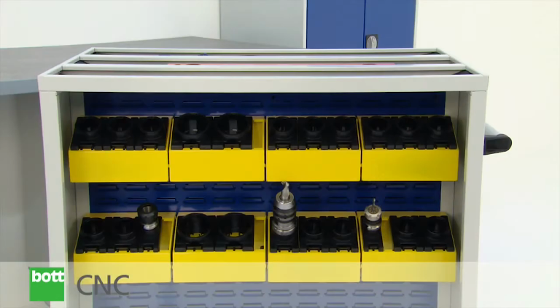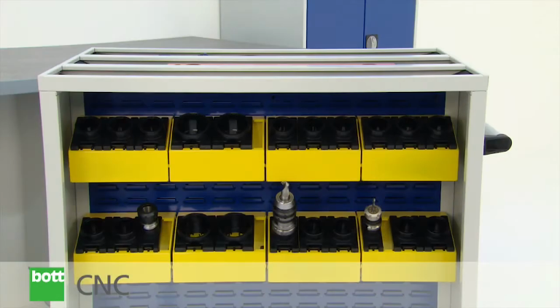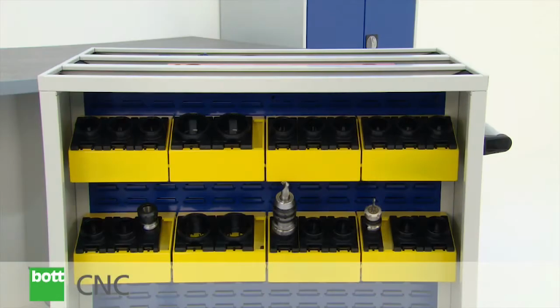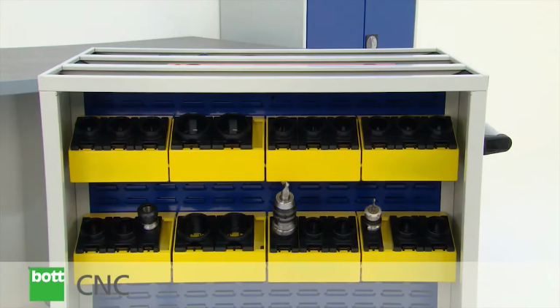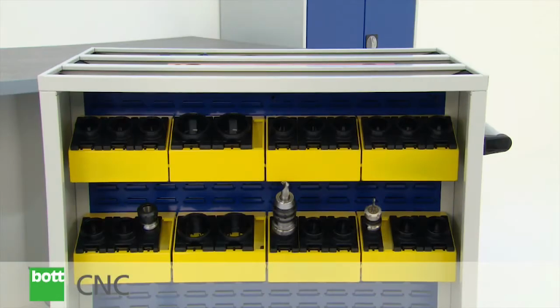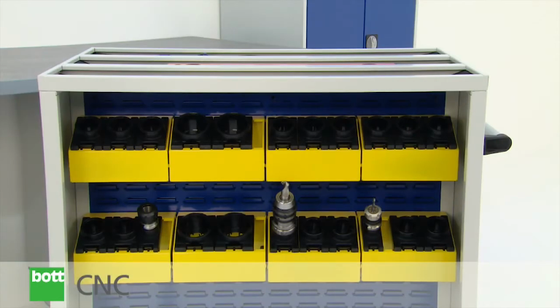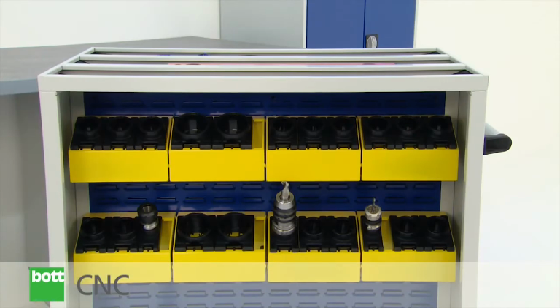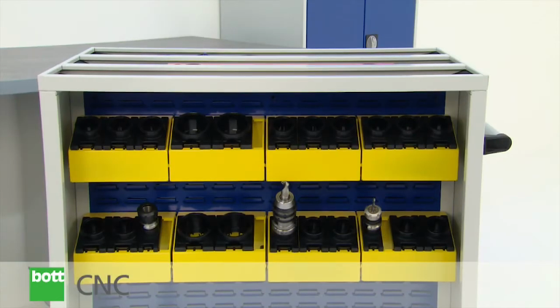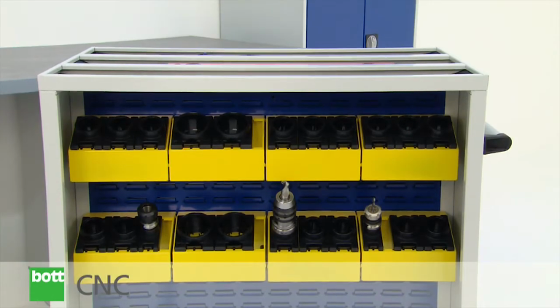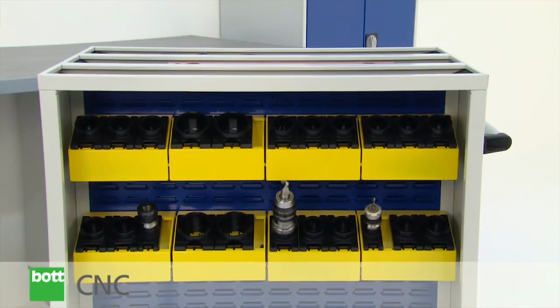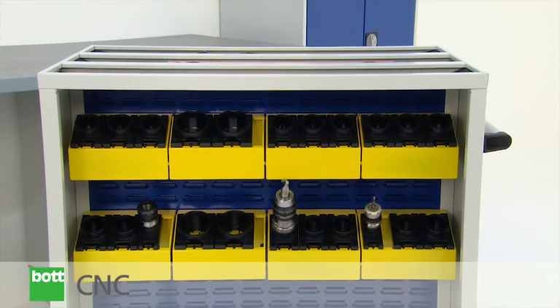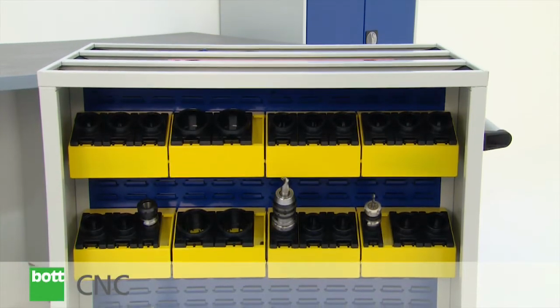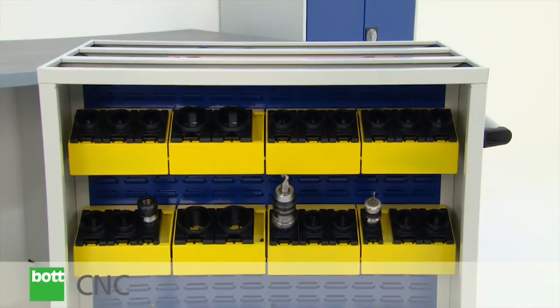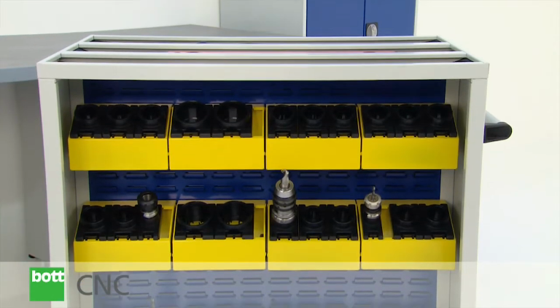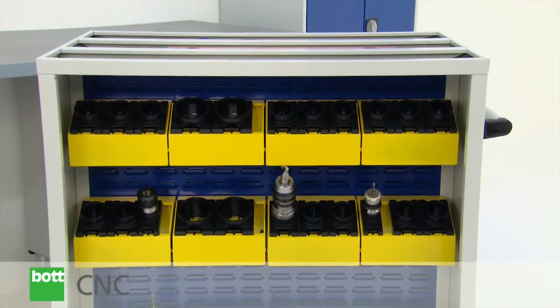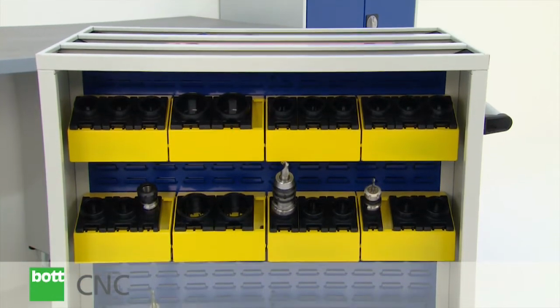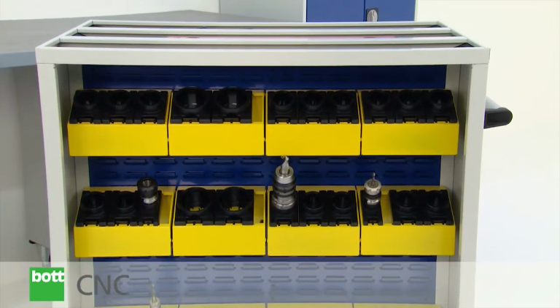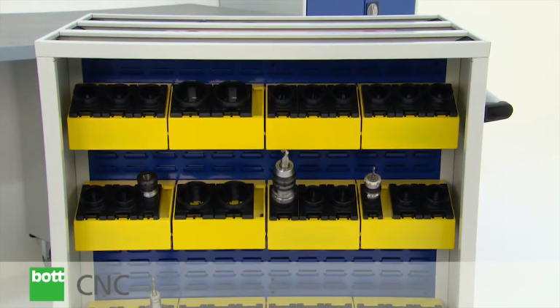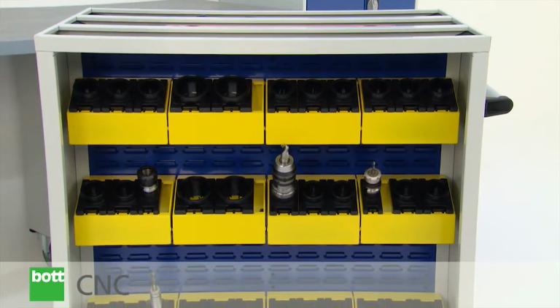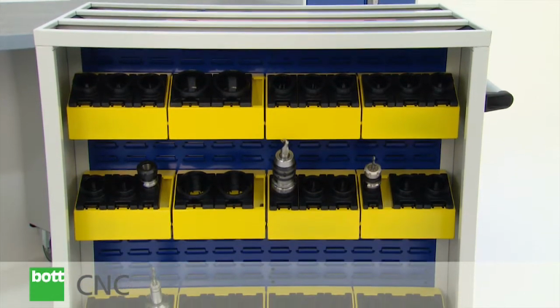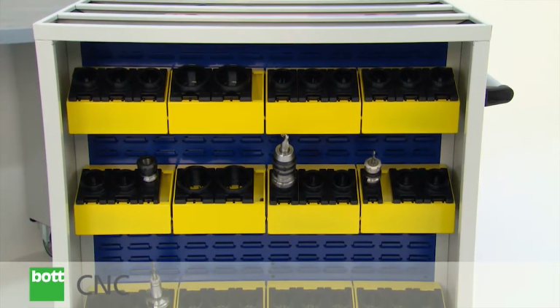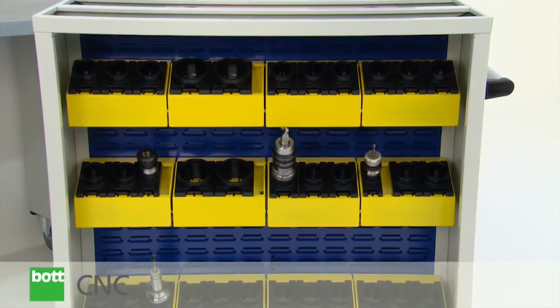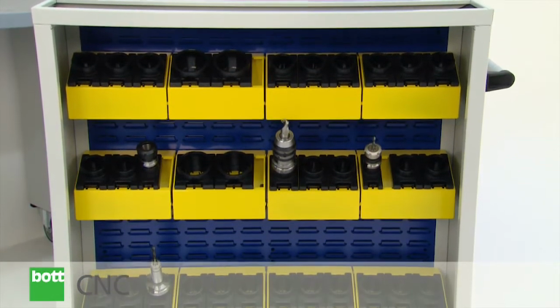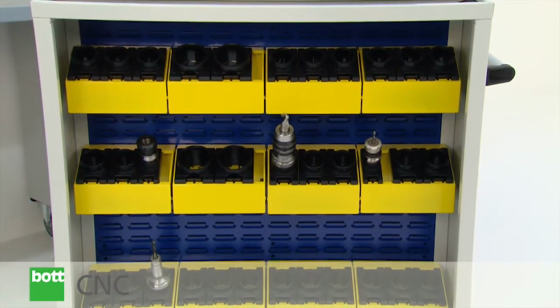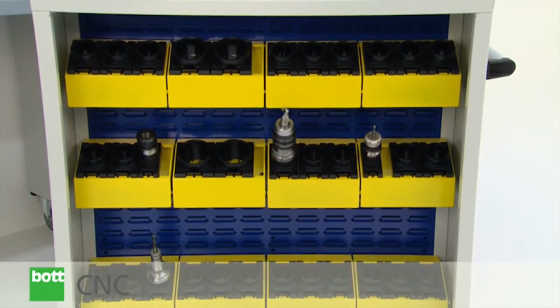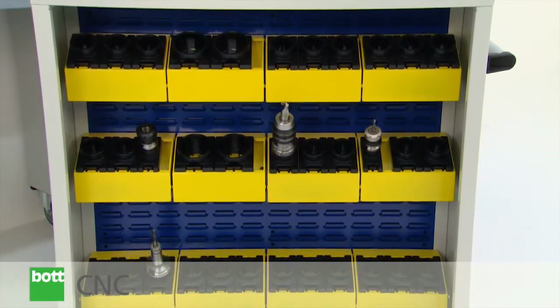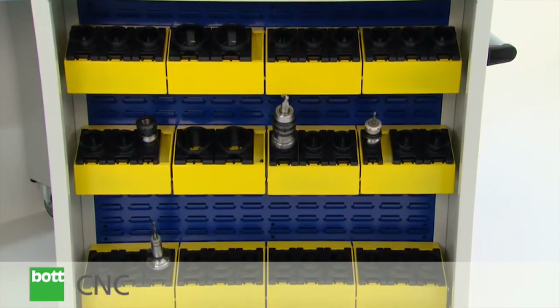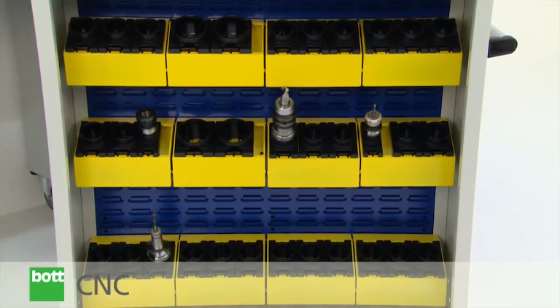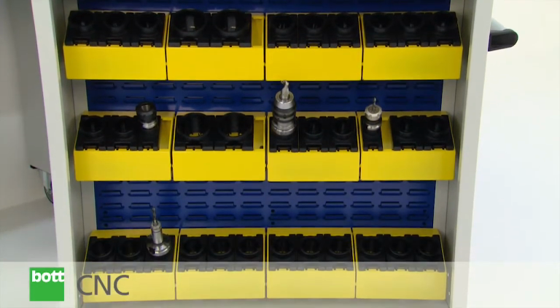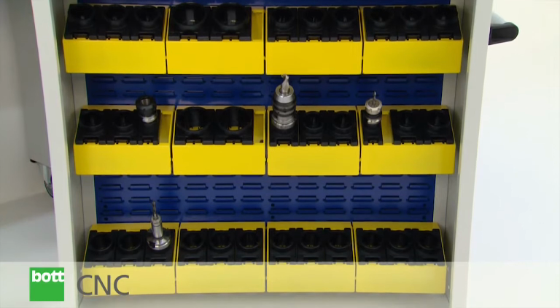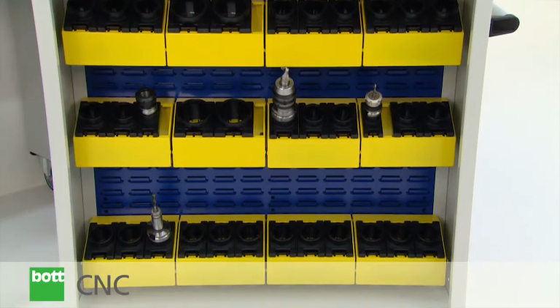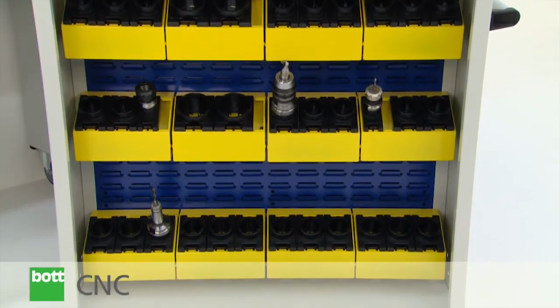The CNC tool block trolley, on the other hand, represents a very high capacity solution.